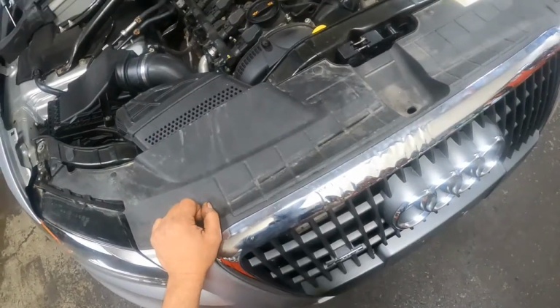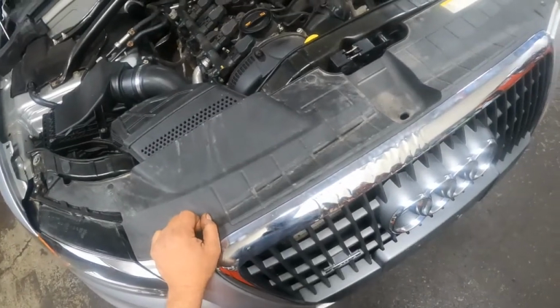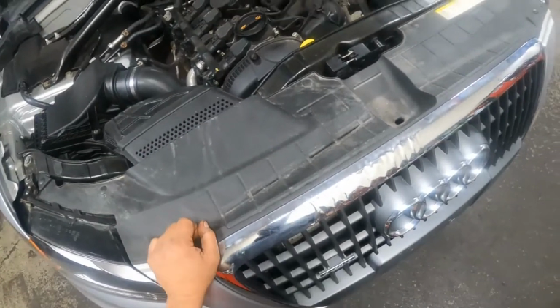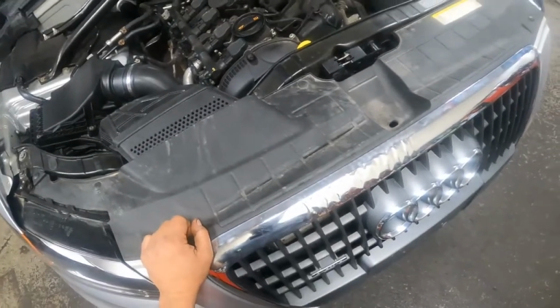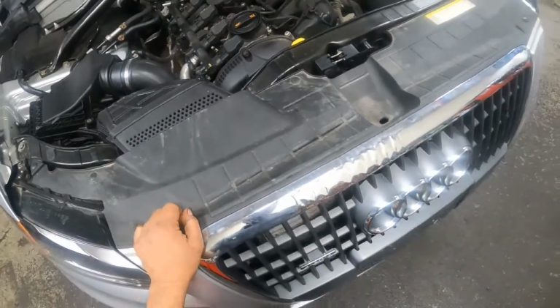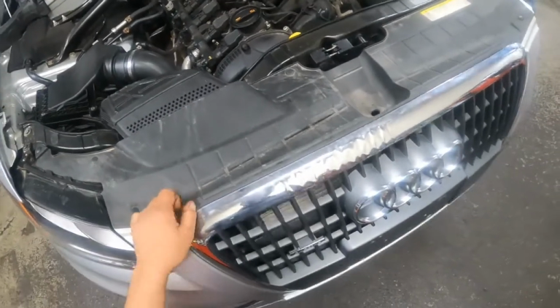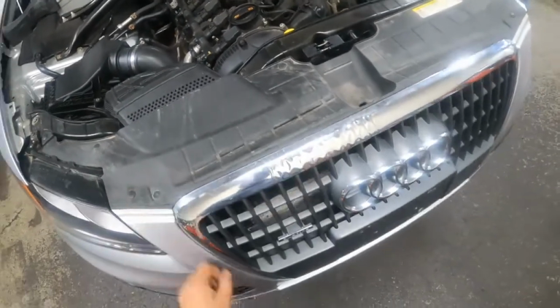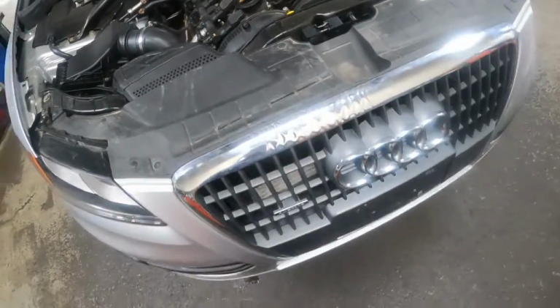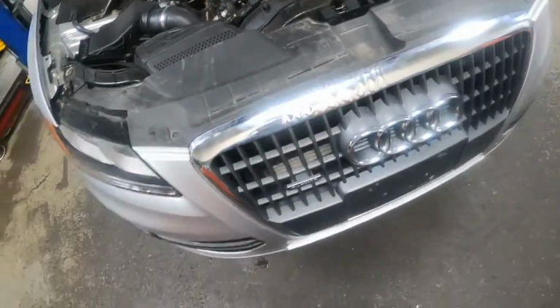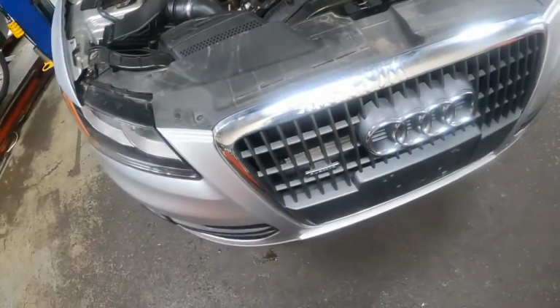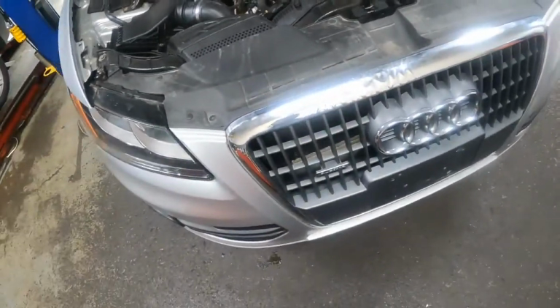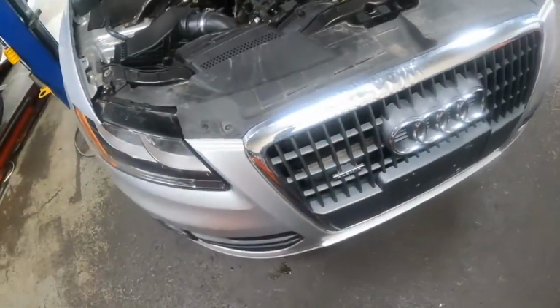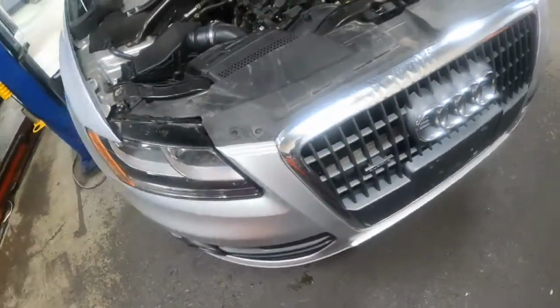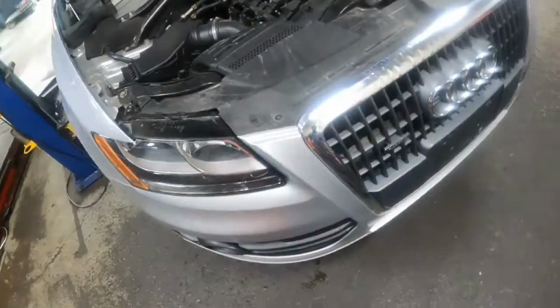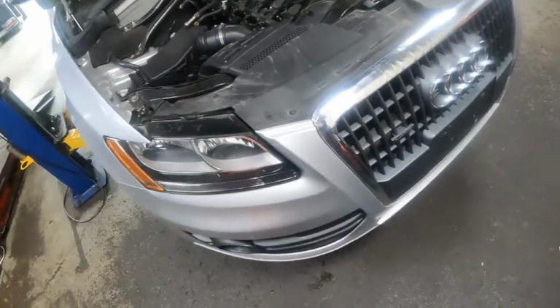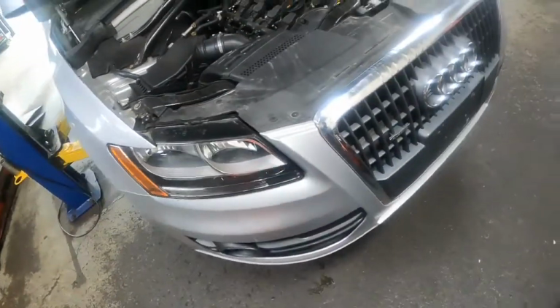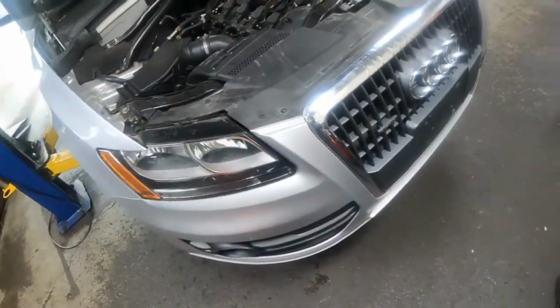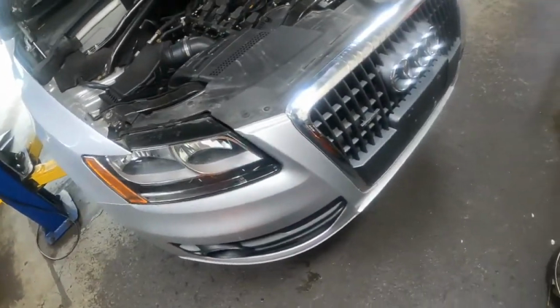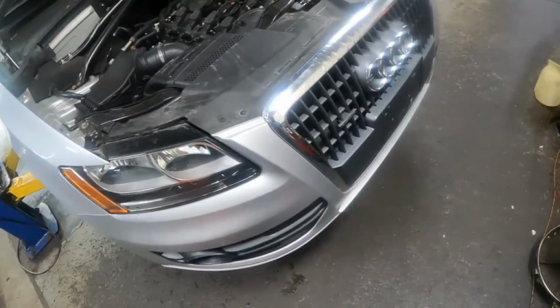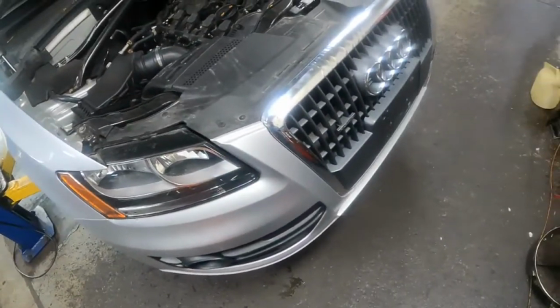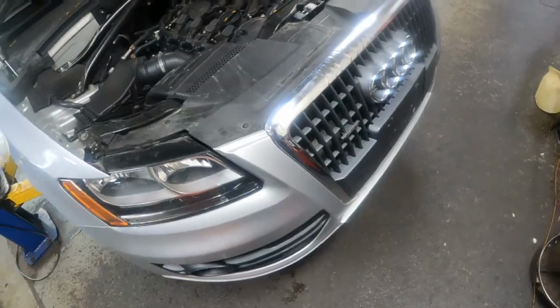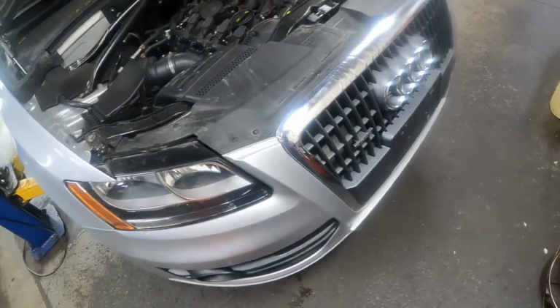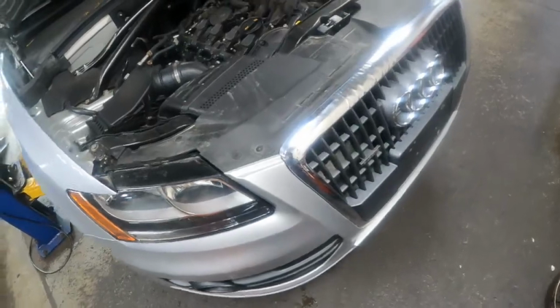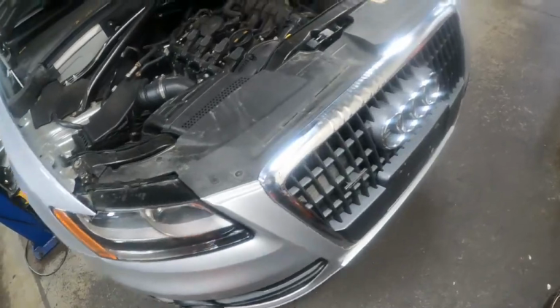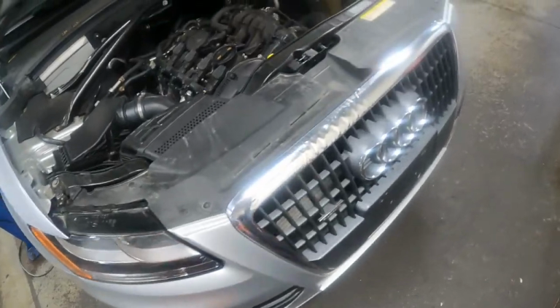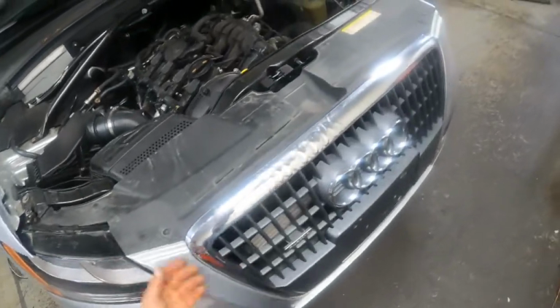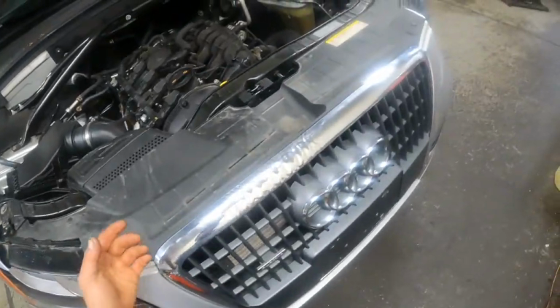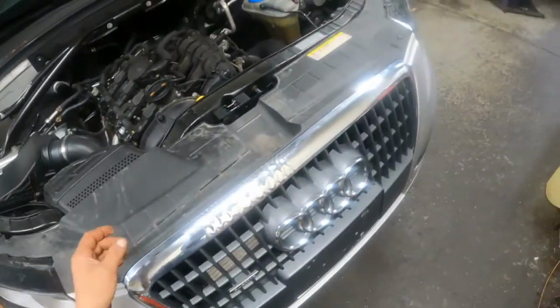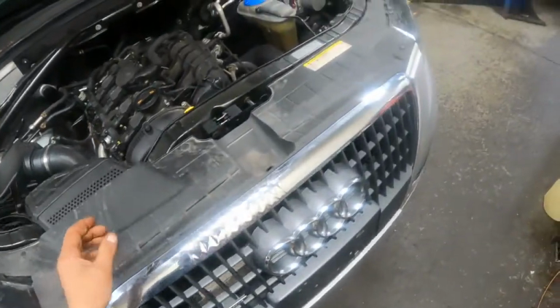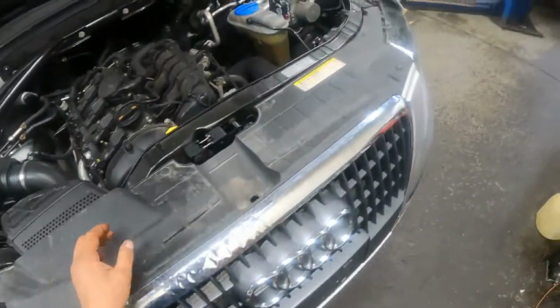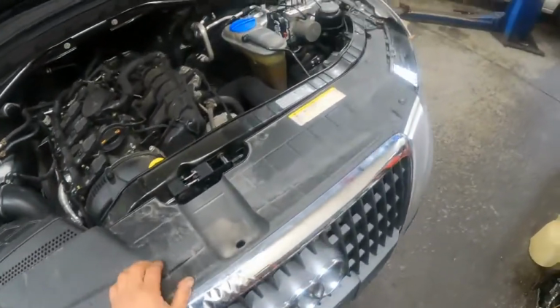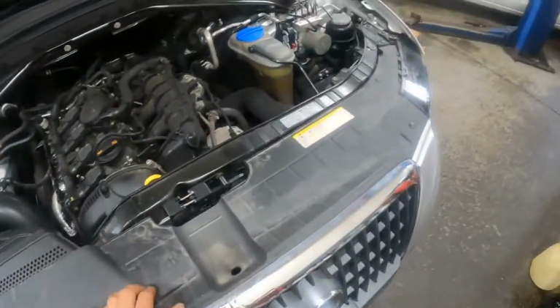Today I'm going to be removing the front bumper on an Audi Q5. I think this is a 2011 model.